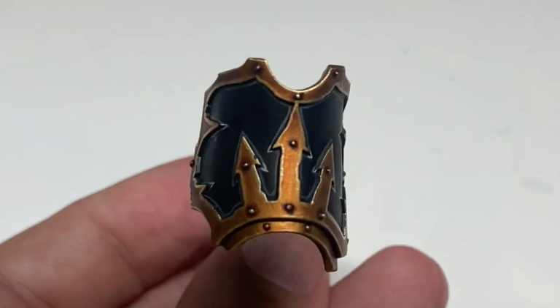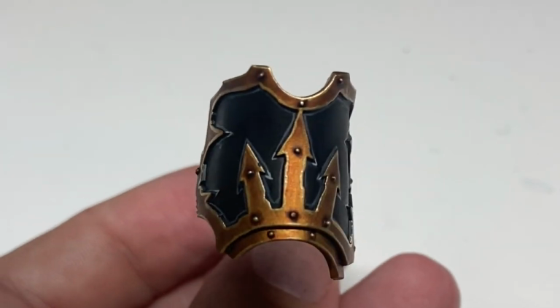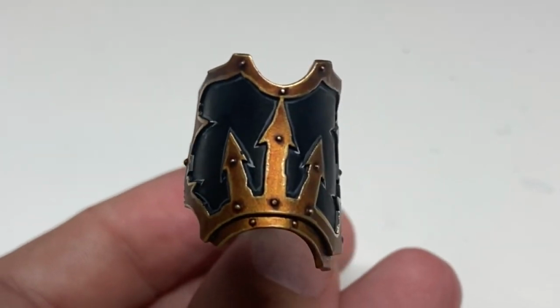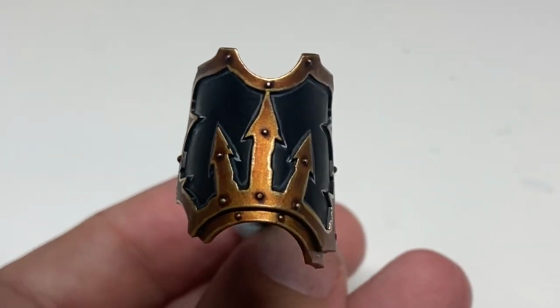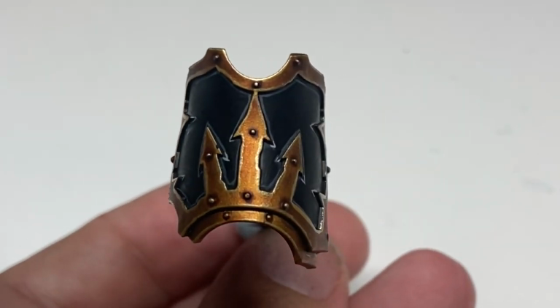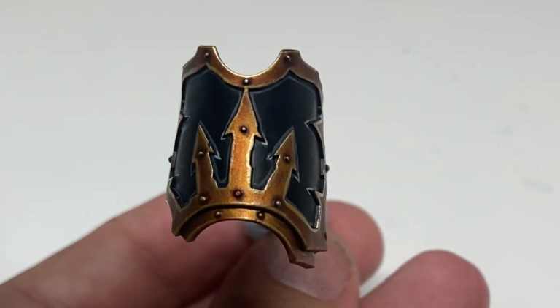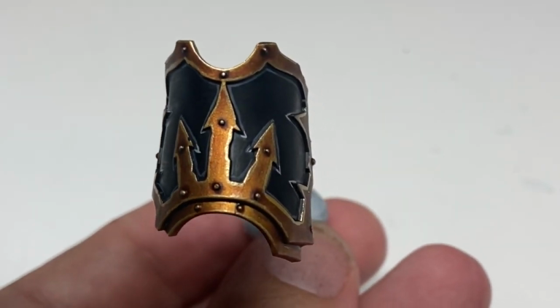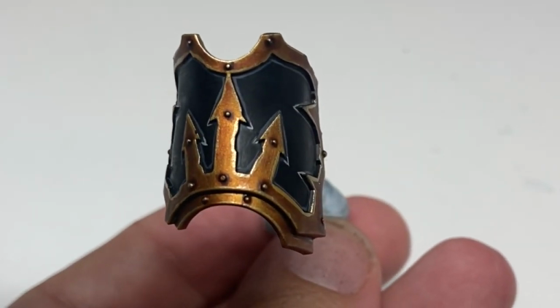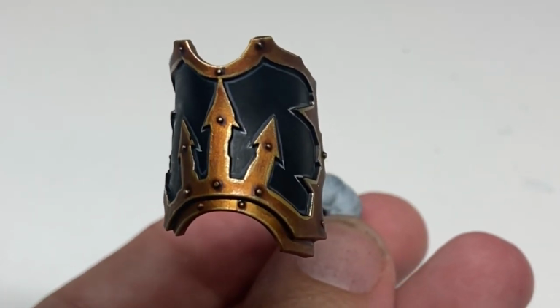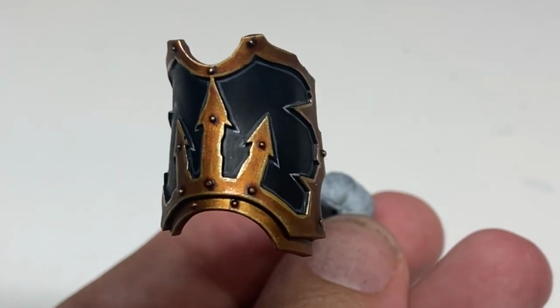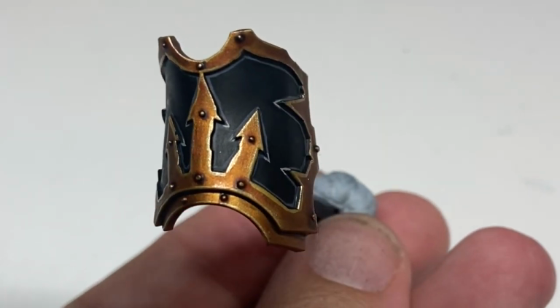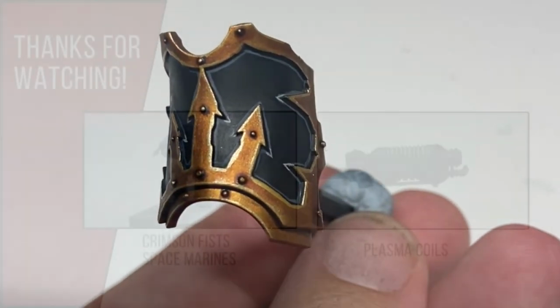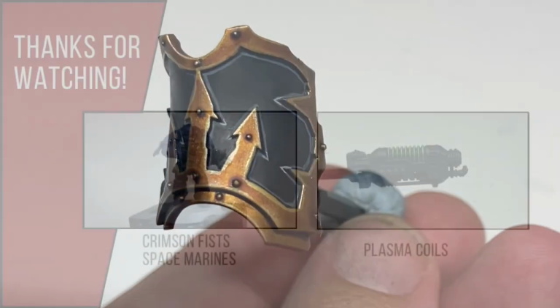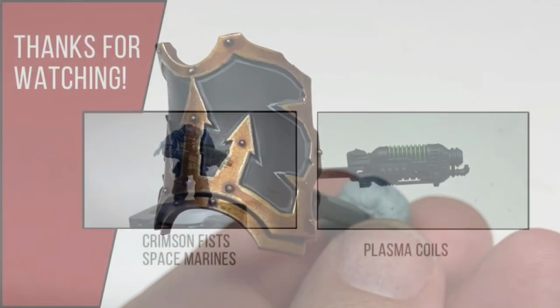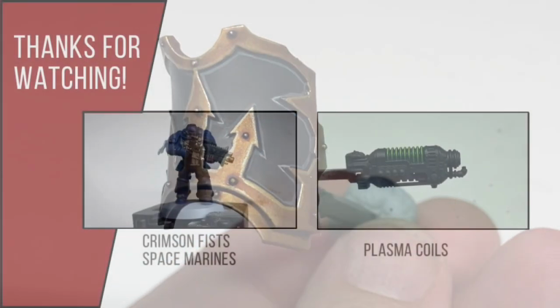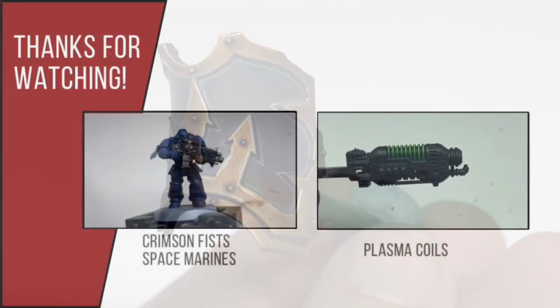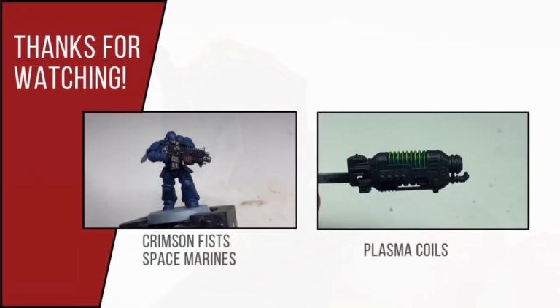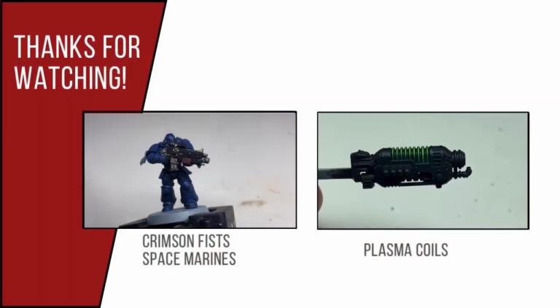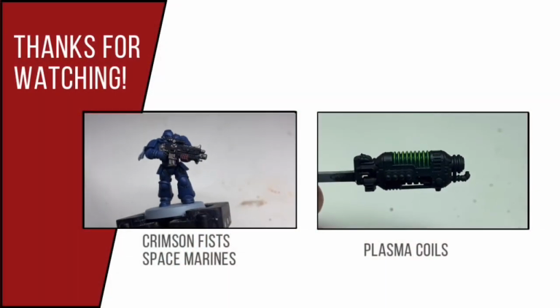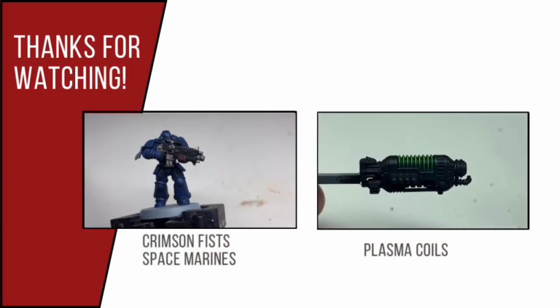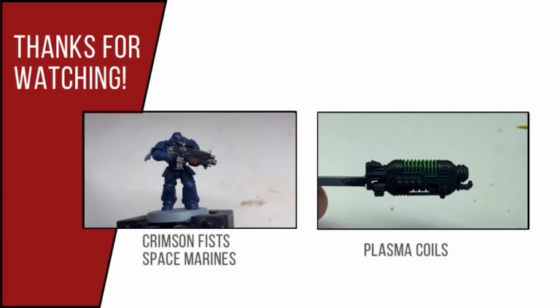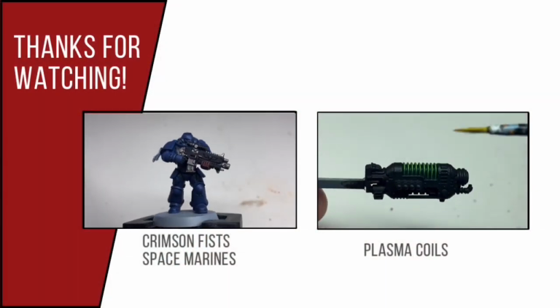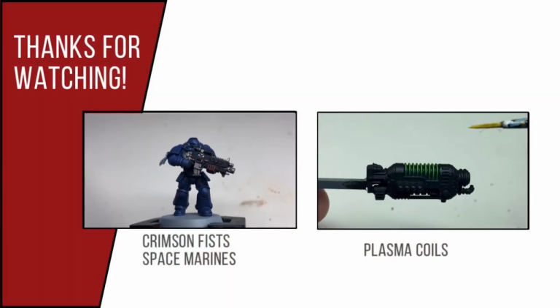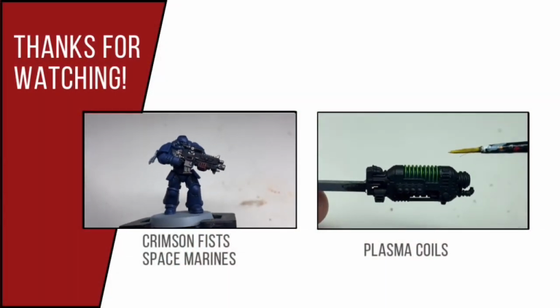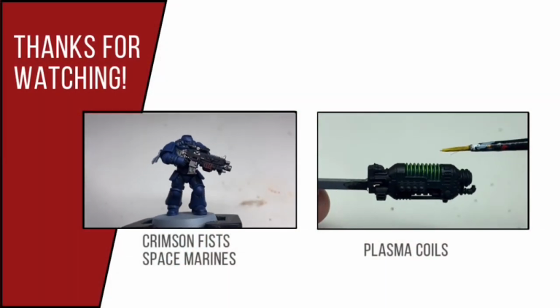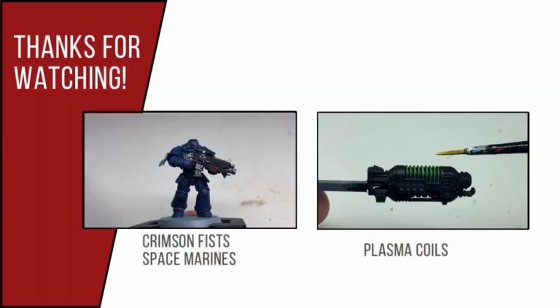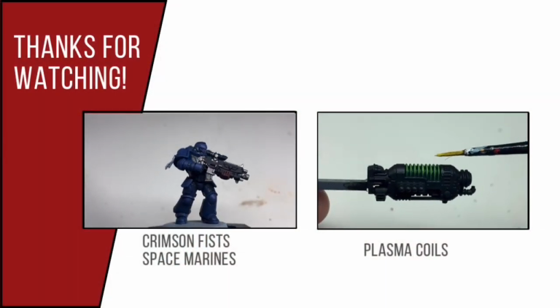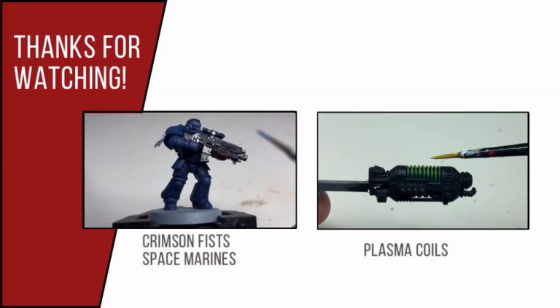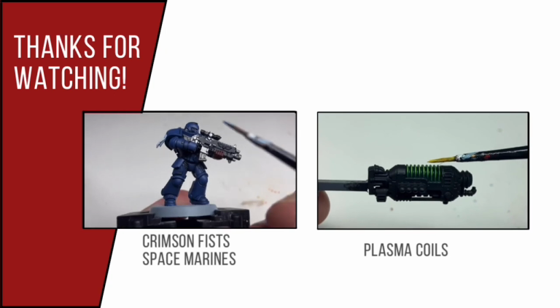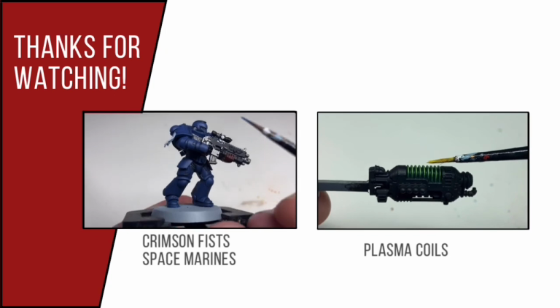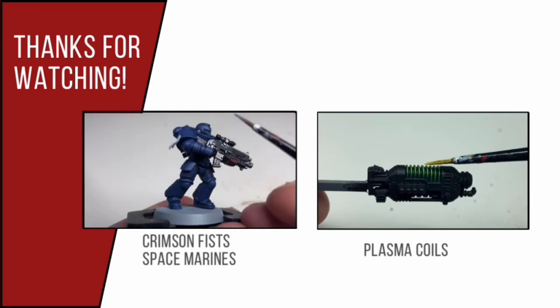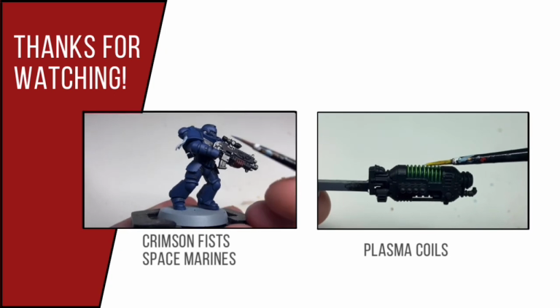And this is the finished result. If you like this video, please check out my channel where there are numerous other painting tutorials.